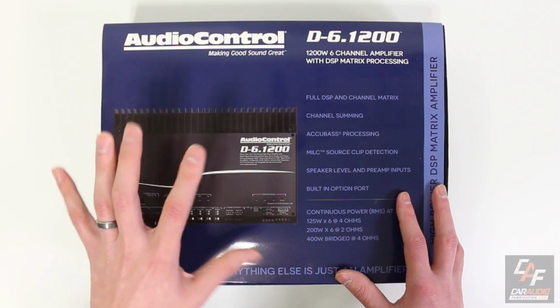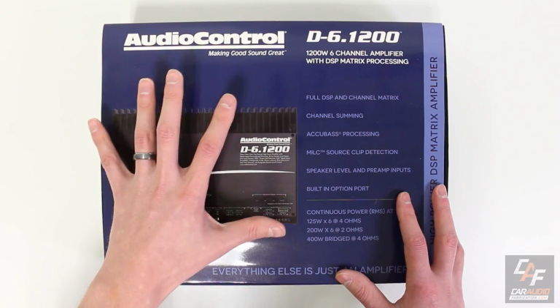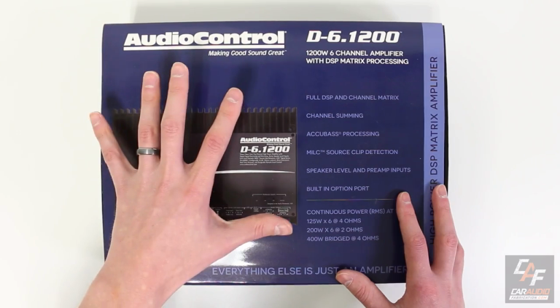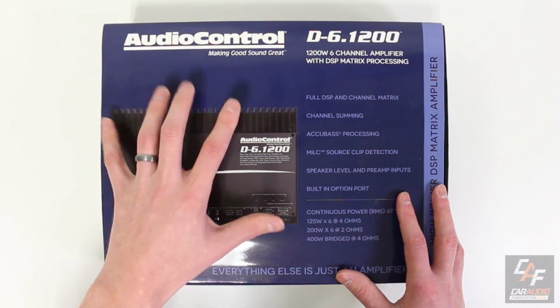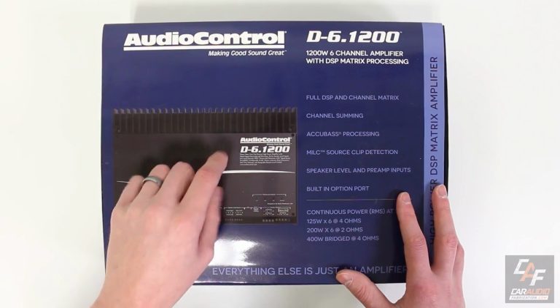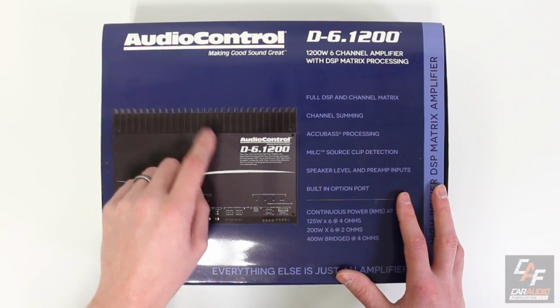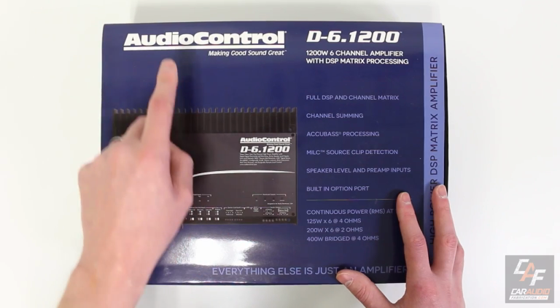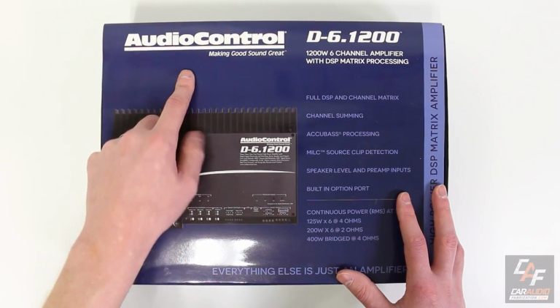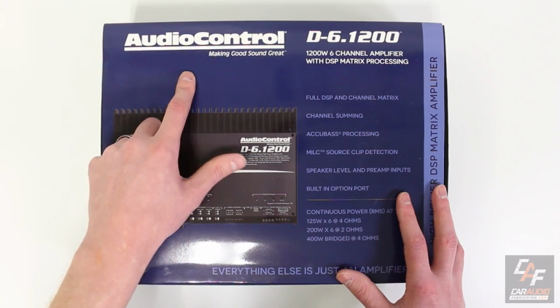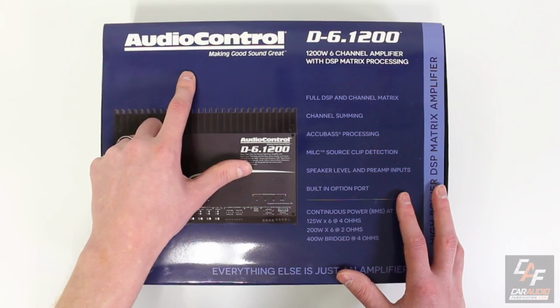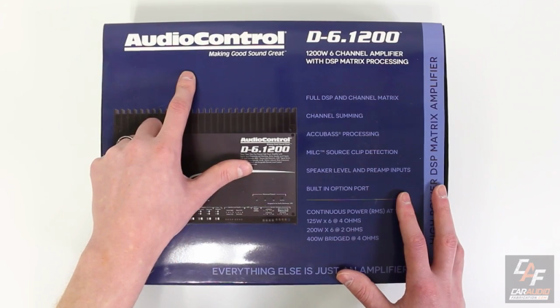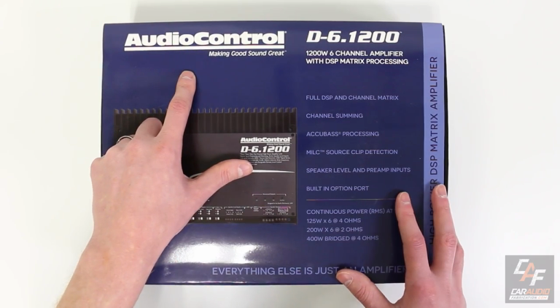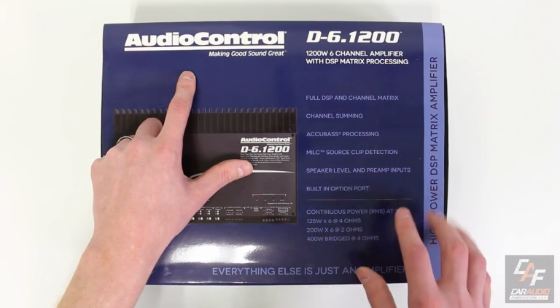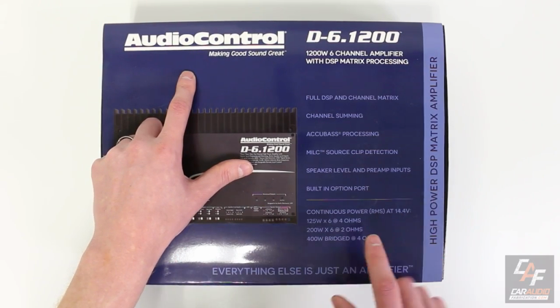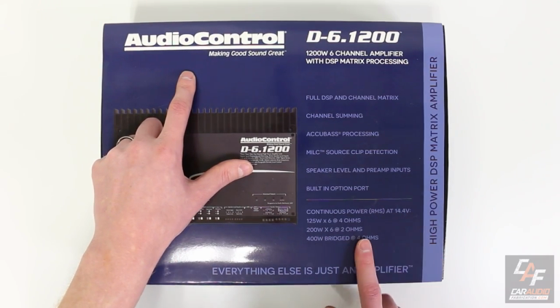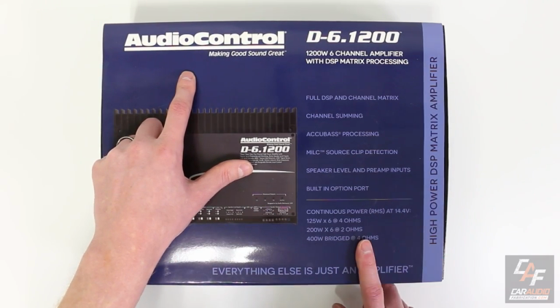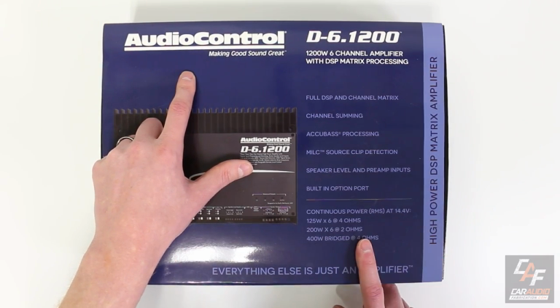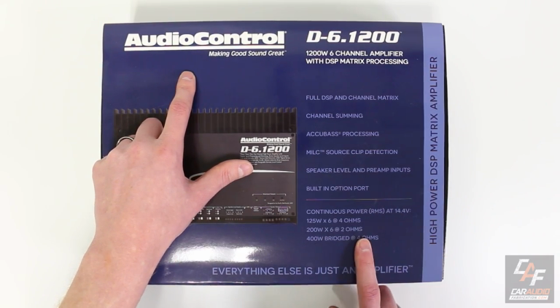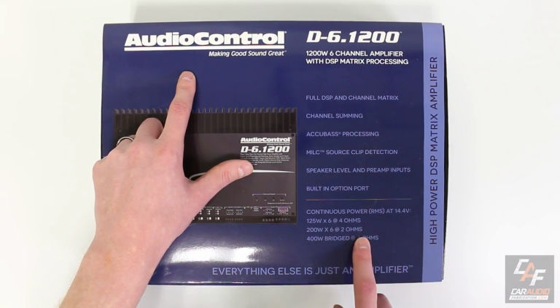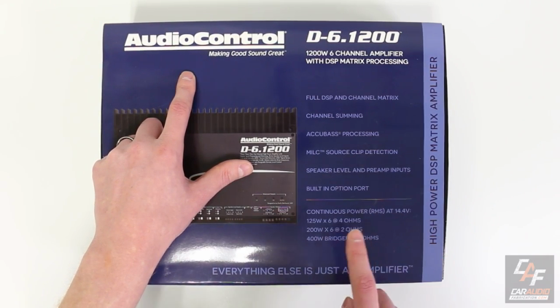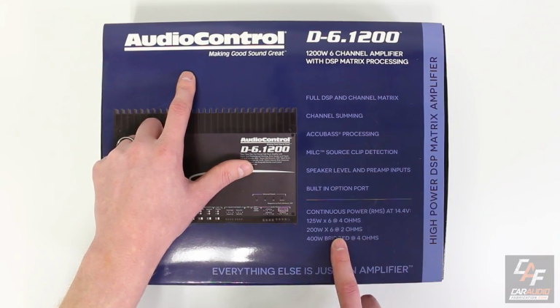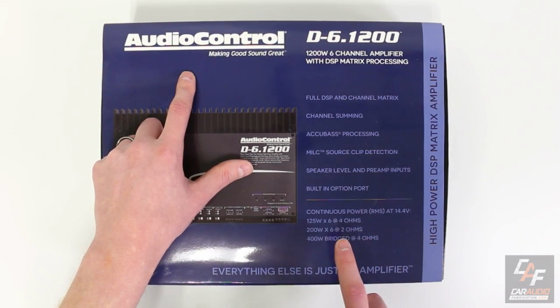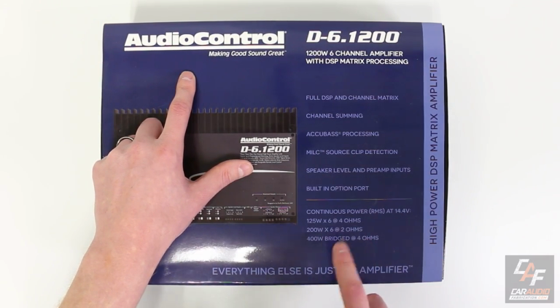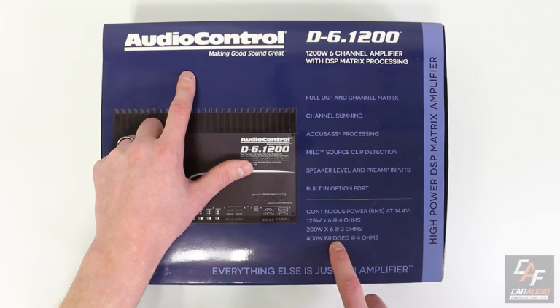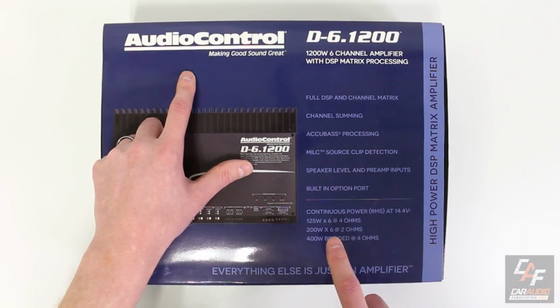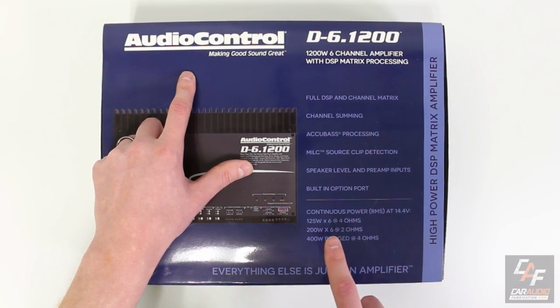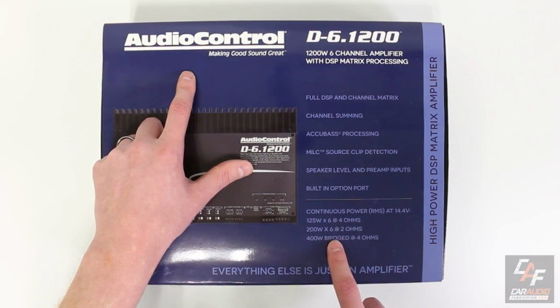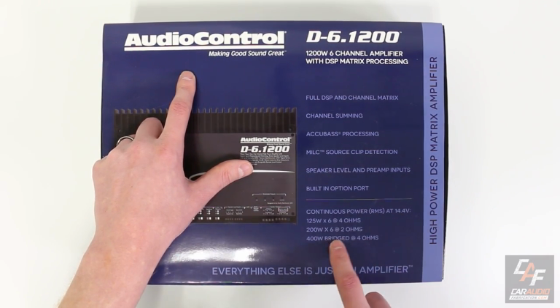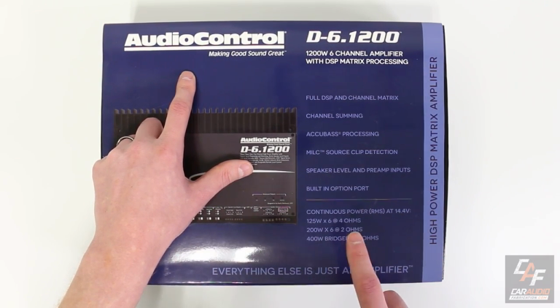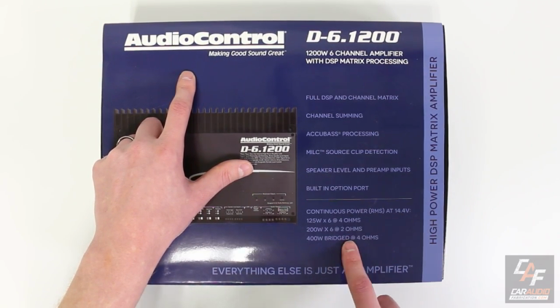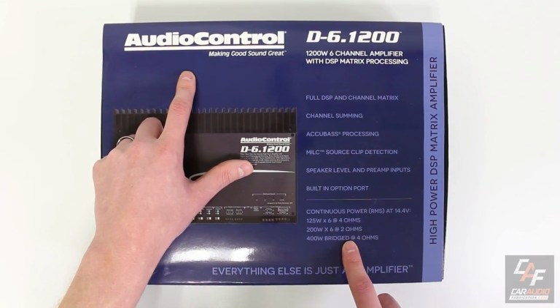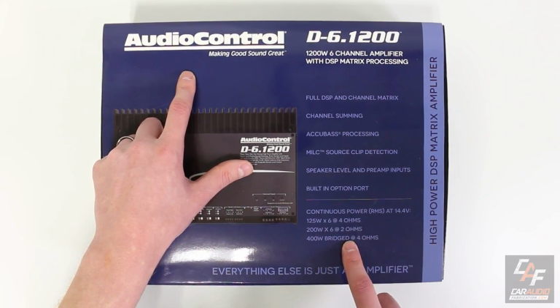As far as power goes, we have 125 watts RMS times 6 channels at 4 ohms, or 200 watts times 6 channels at 2 ohms, and we can bridge each channel pair for 400 watts bridged at 4 ohms. AudioControl is a reputable brand — these are actual RMS ratings.